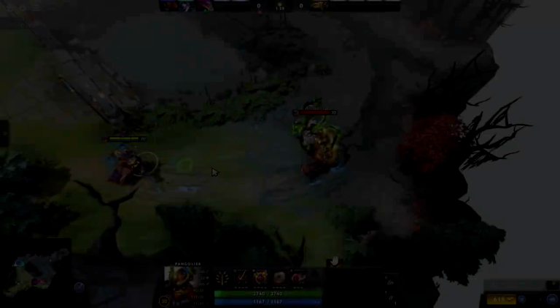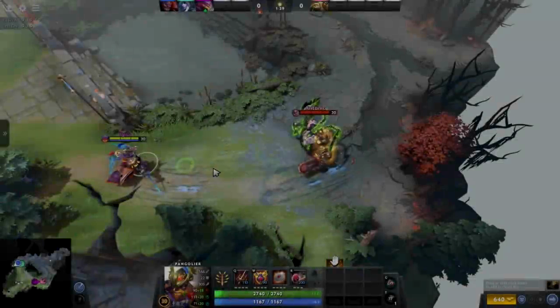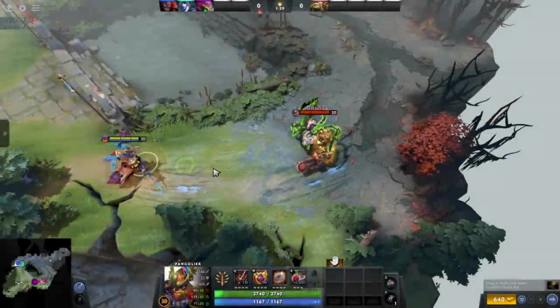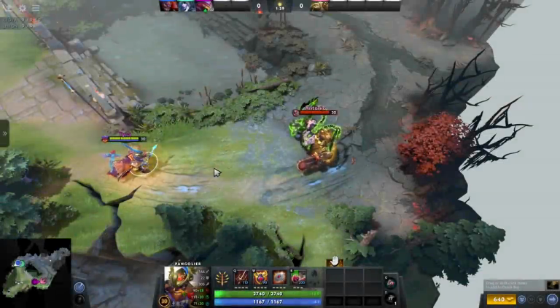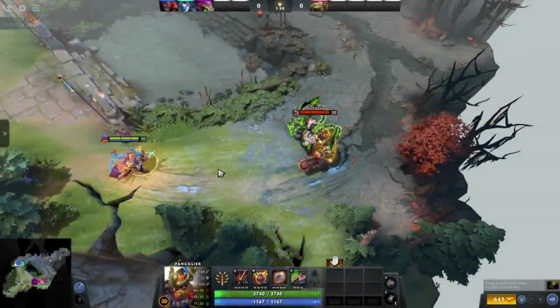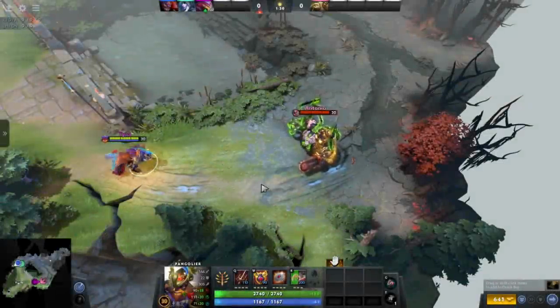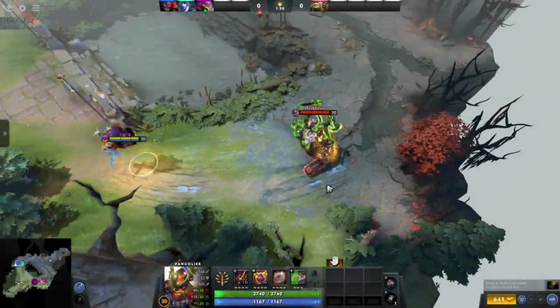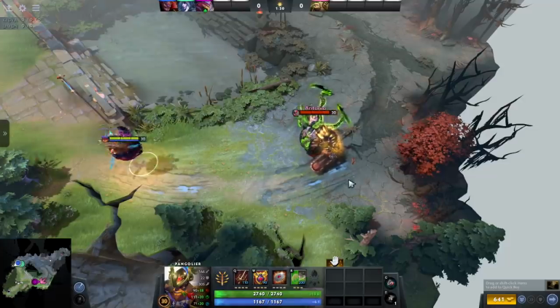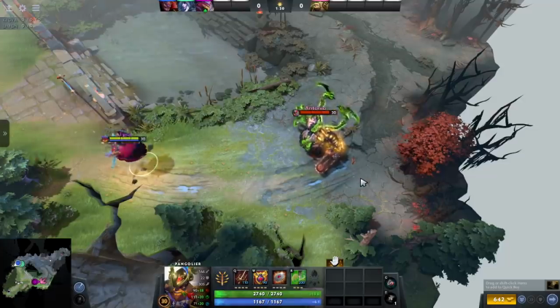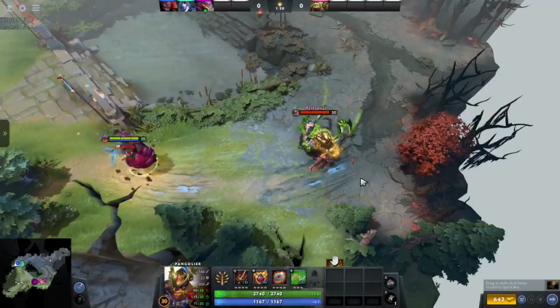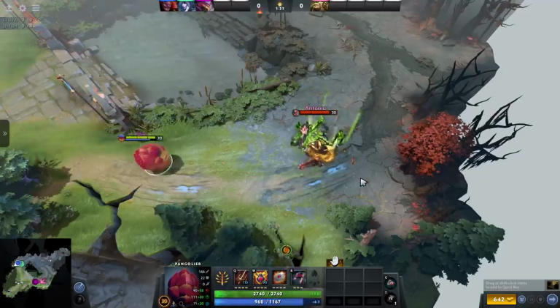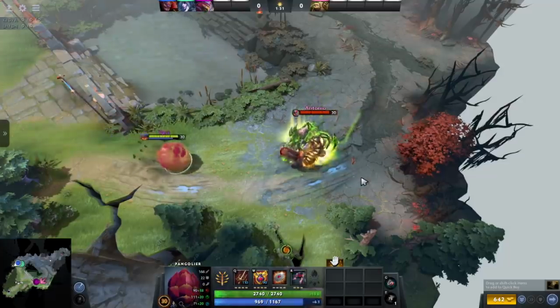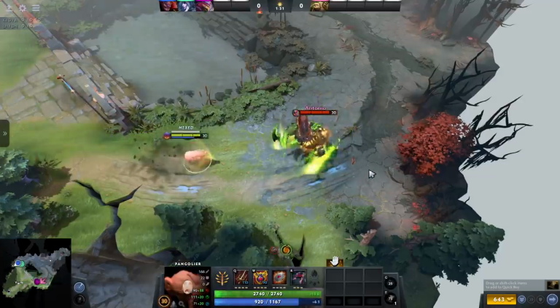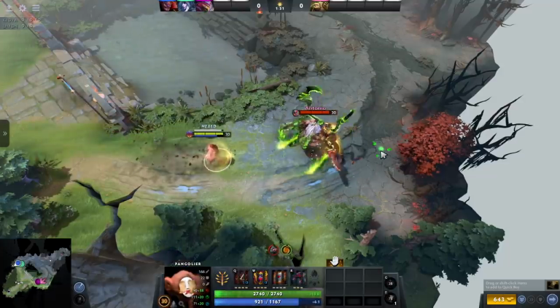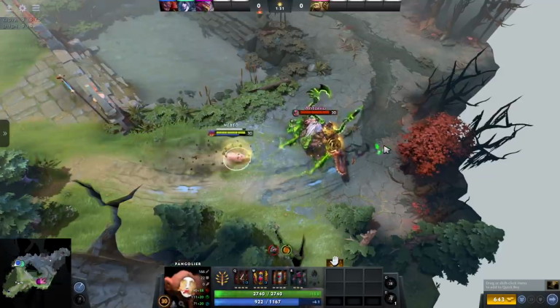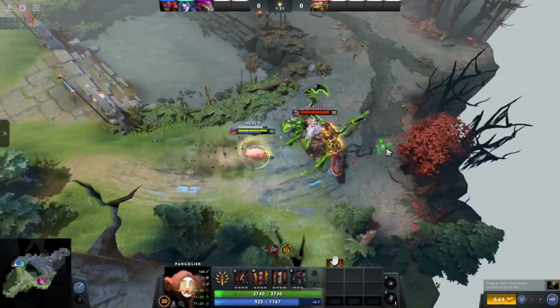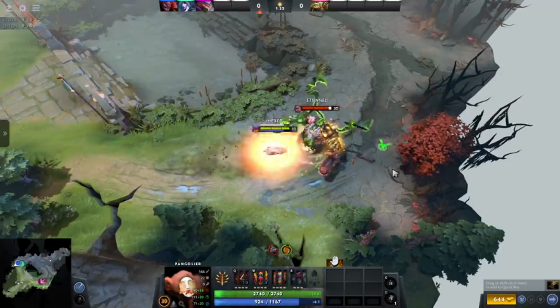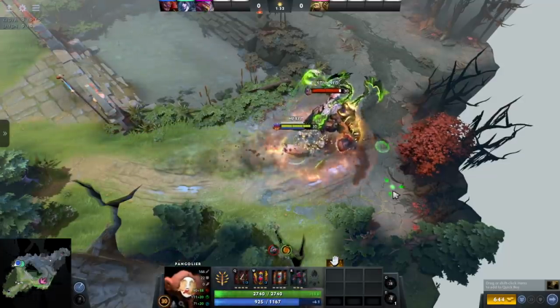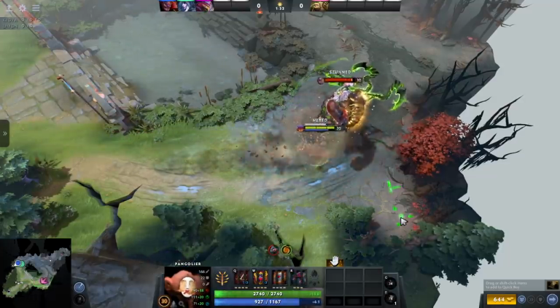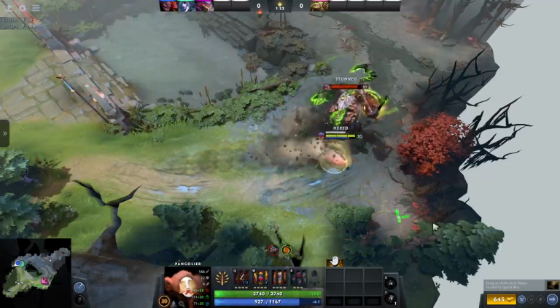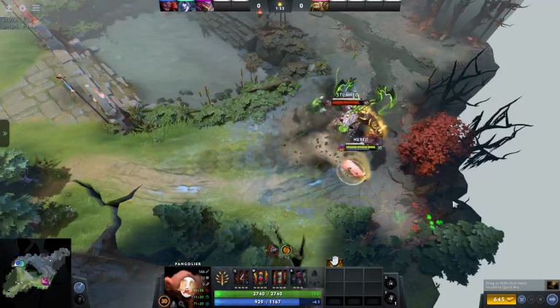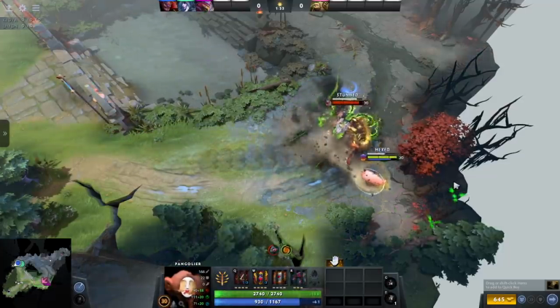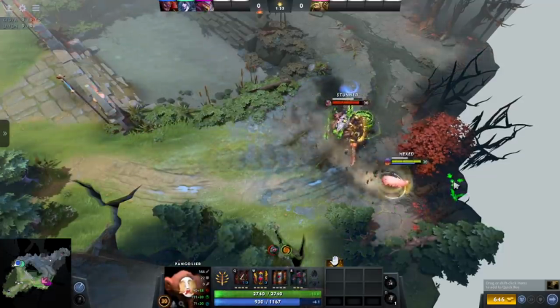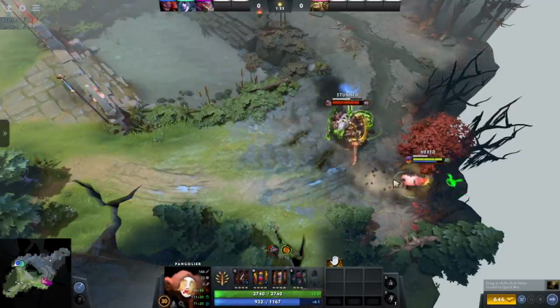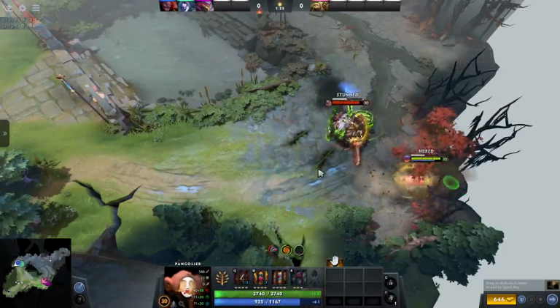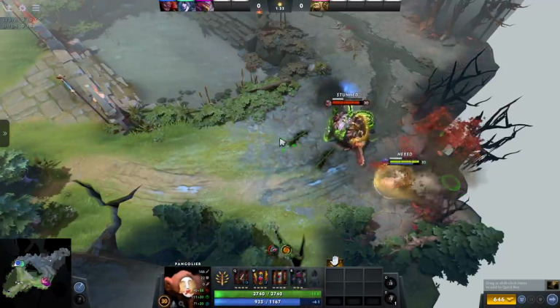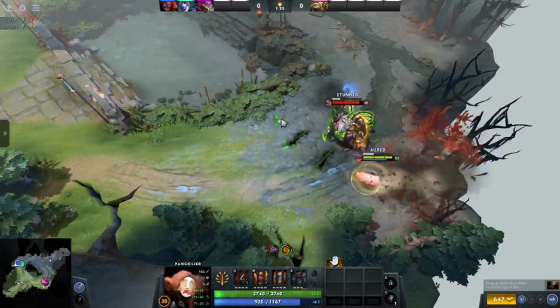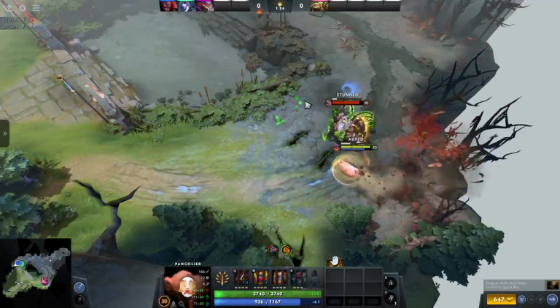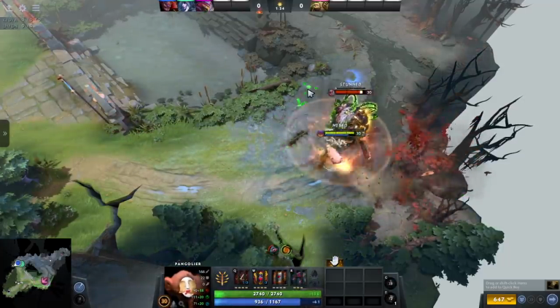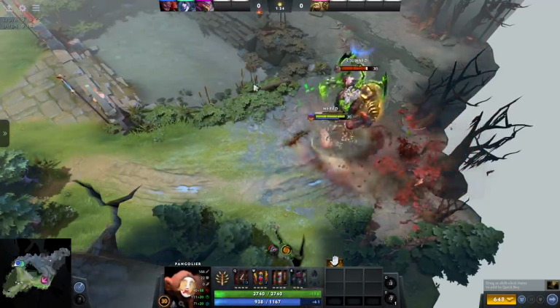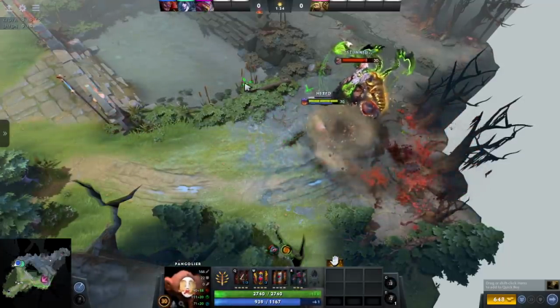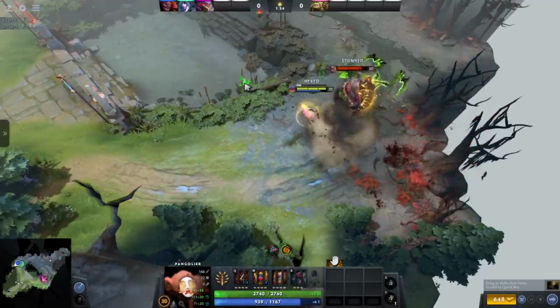Pigpole turns you into a pig. Use this during Pangolier's Rolling Thunder and you'll turn into a pig on a rampage.